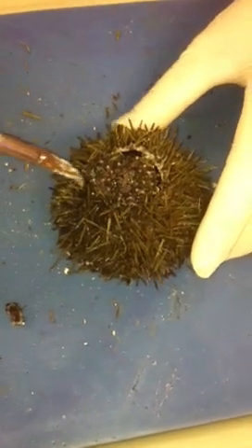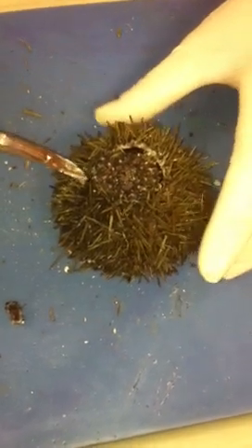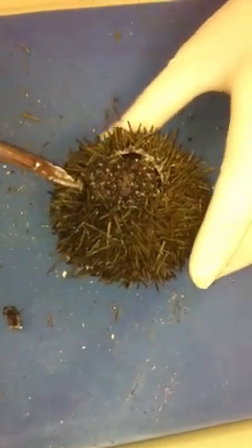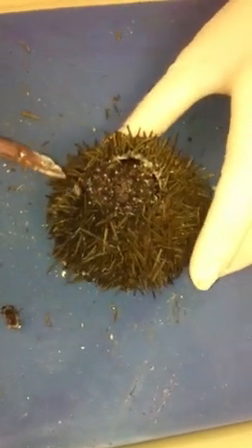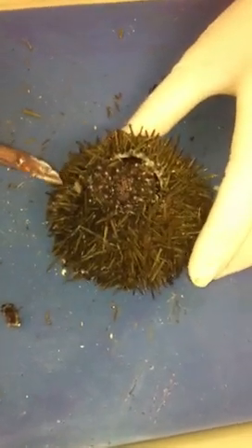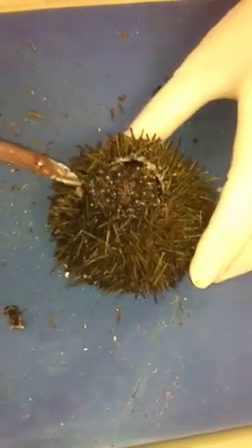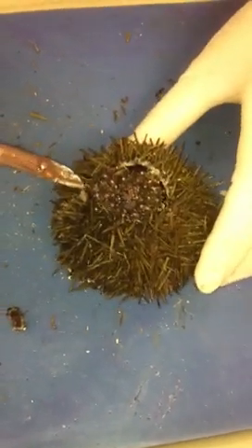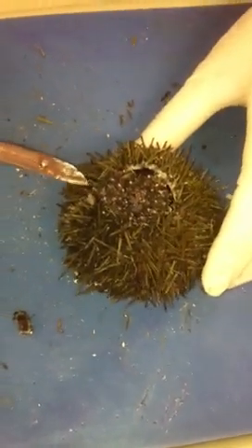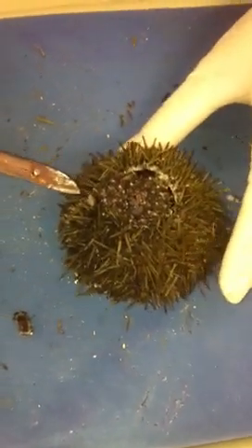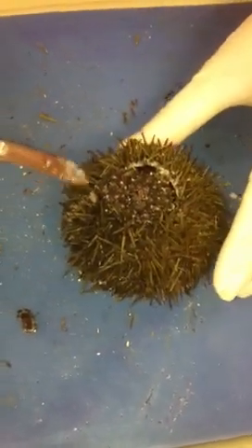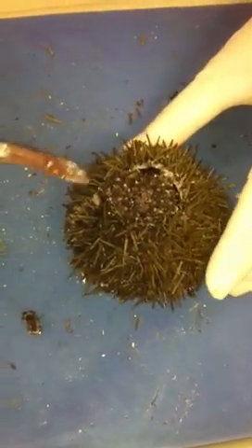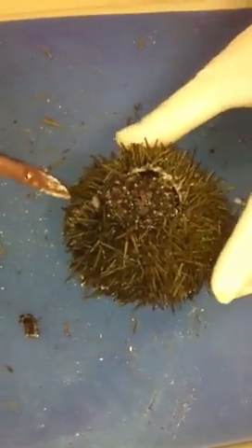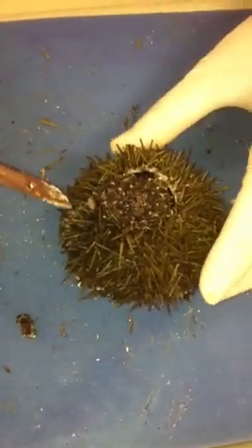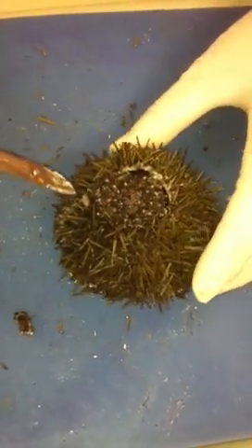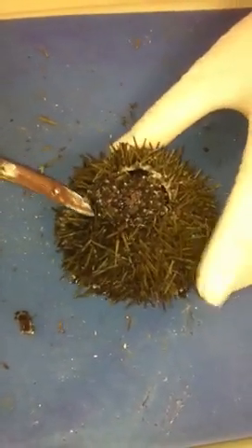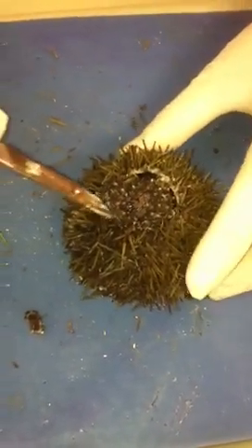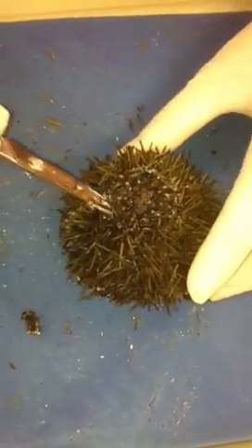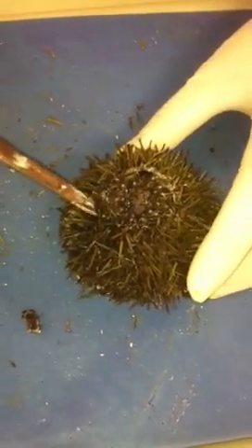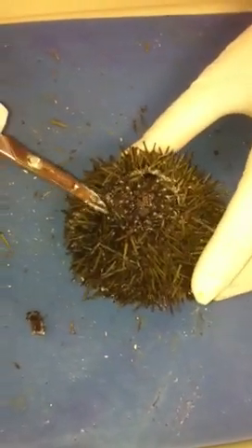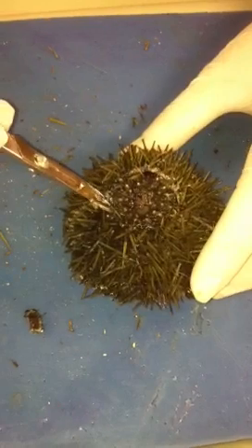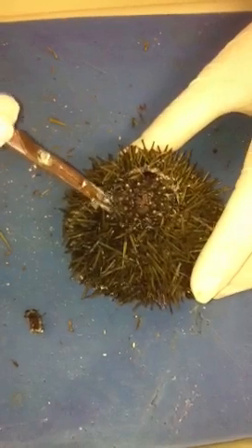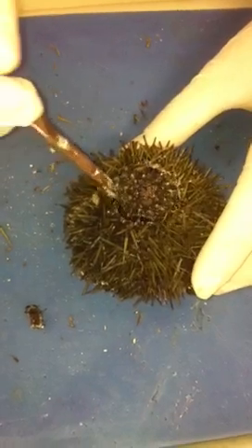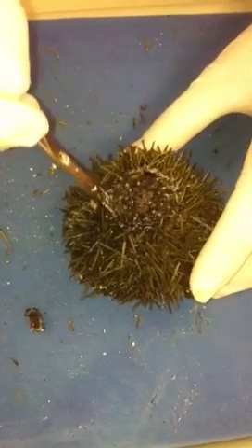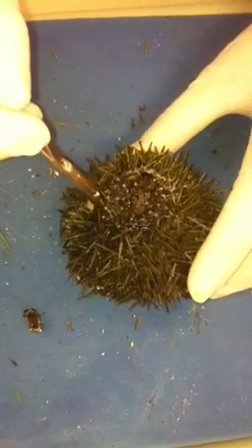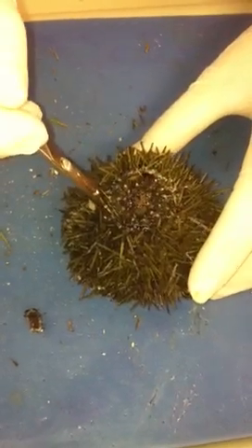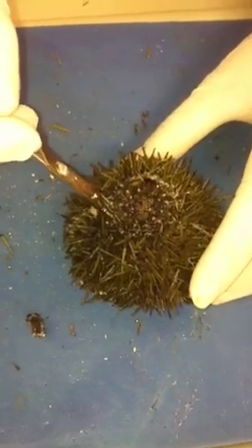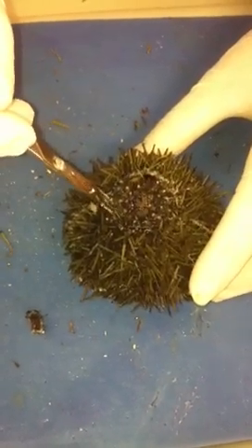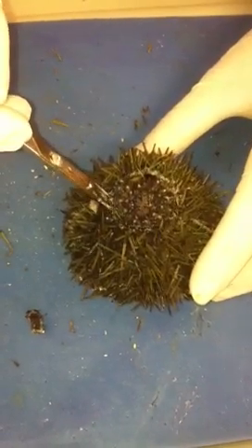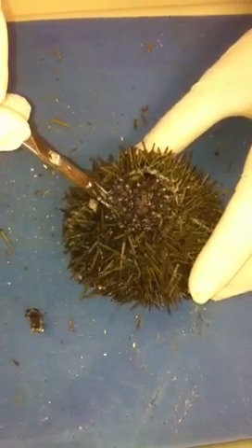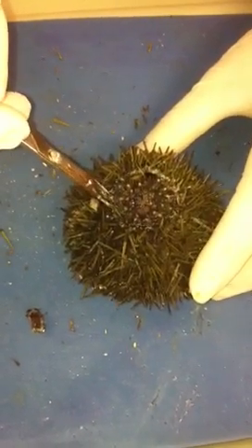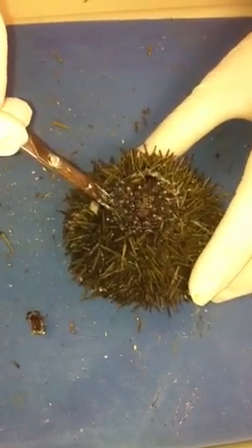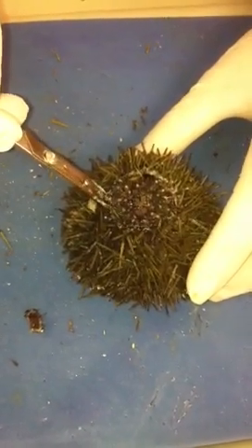In order to open up your sea urchin, what you'd like to do is insert your scalpel. It will take a little bit of pressure.